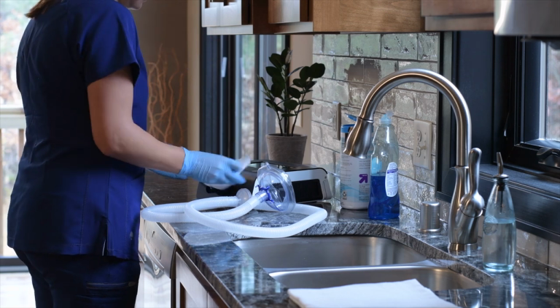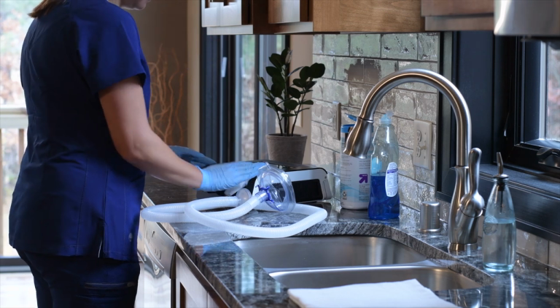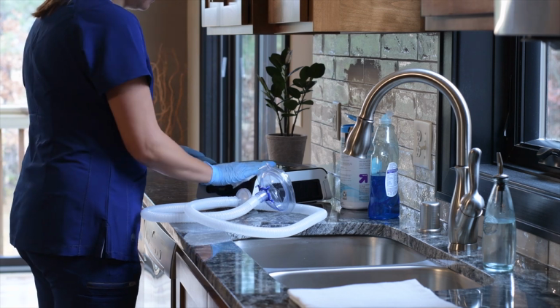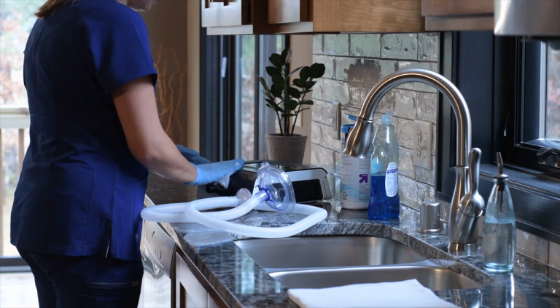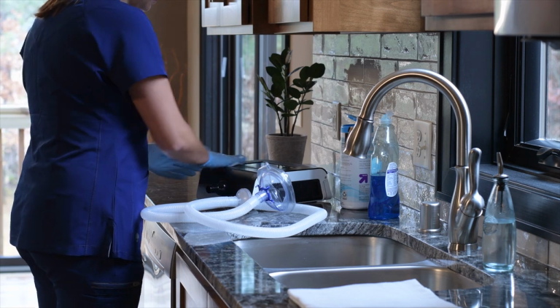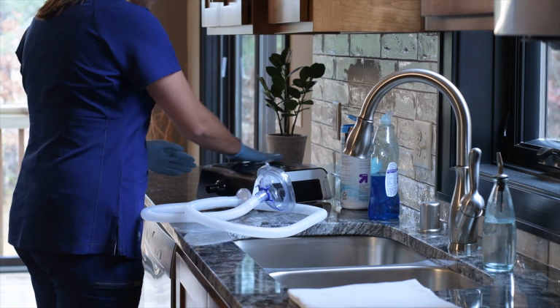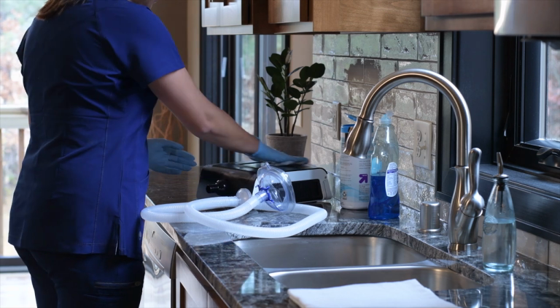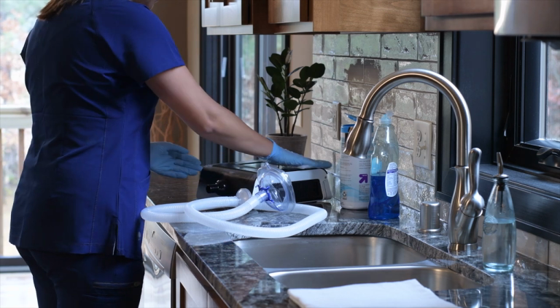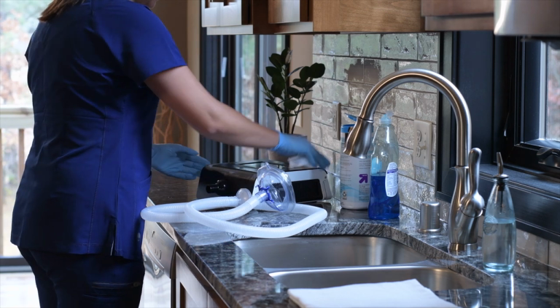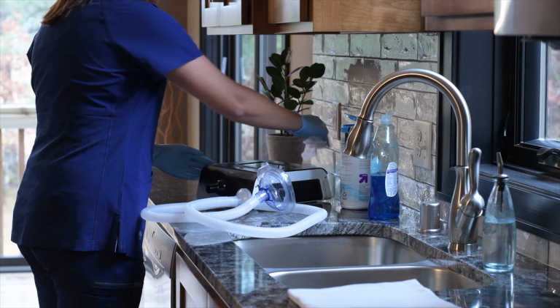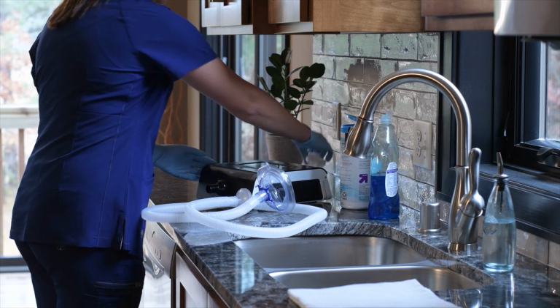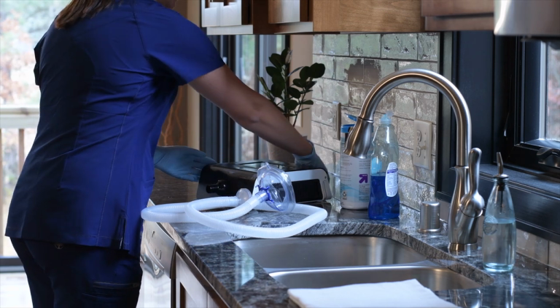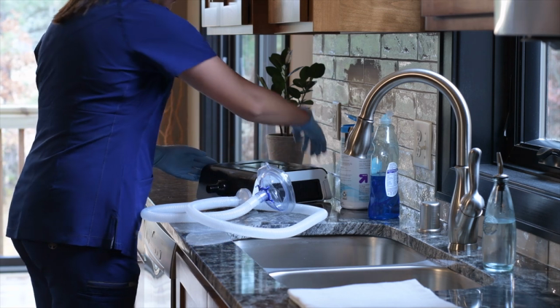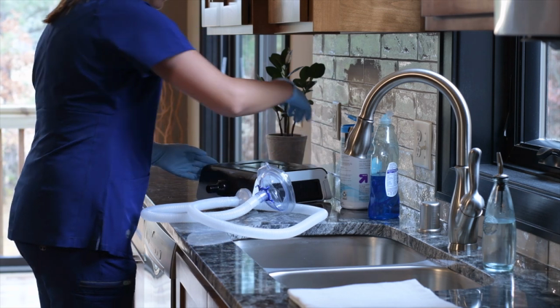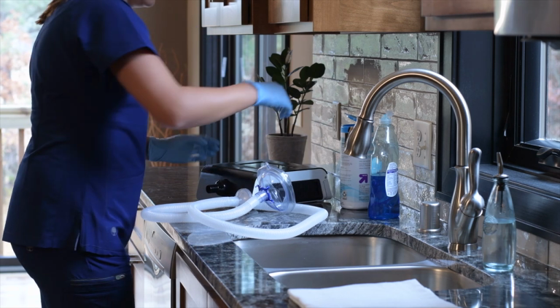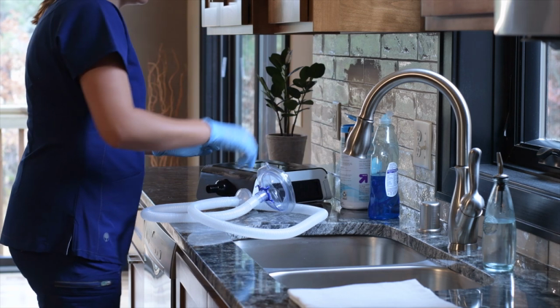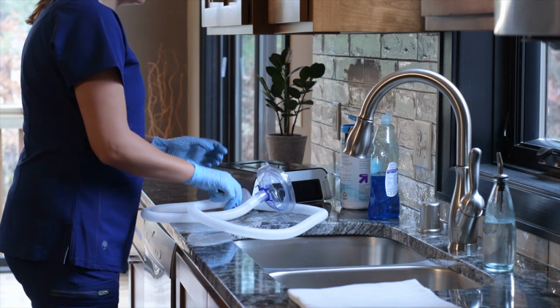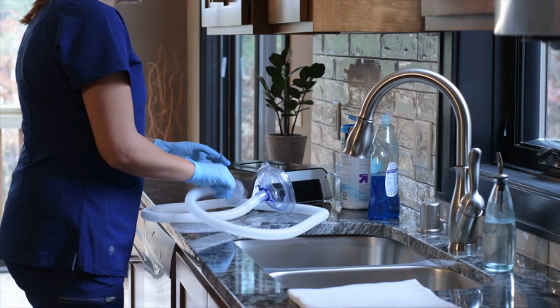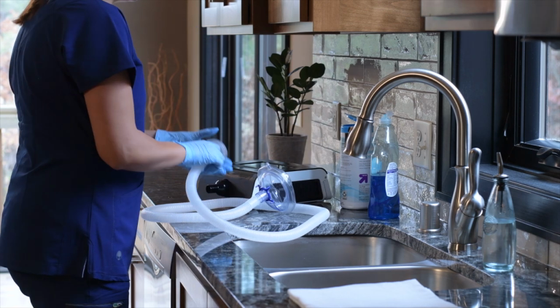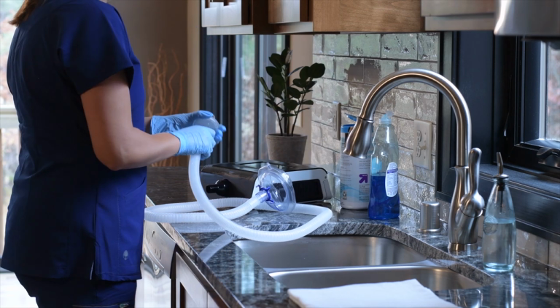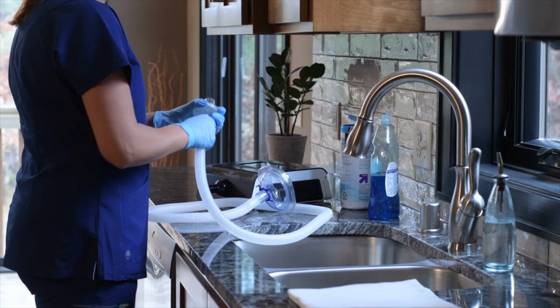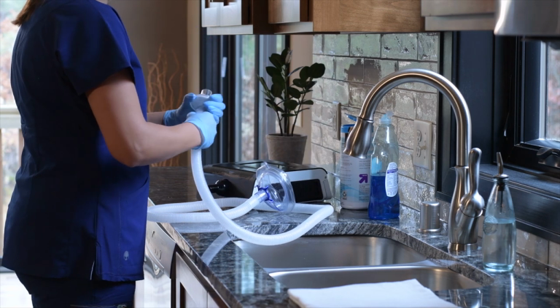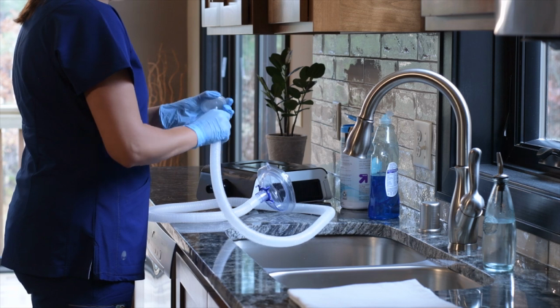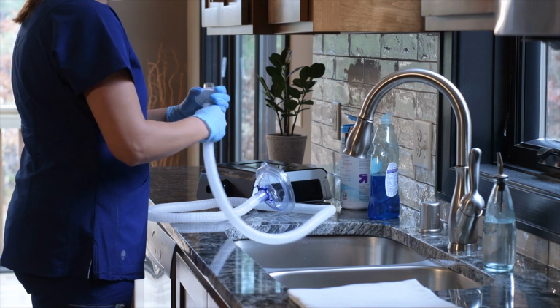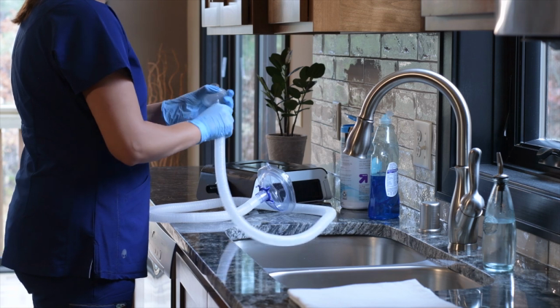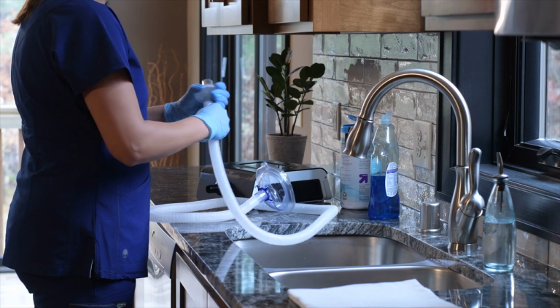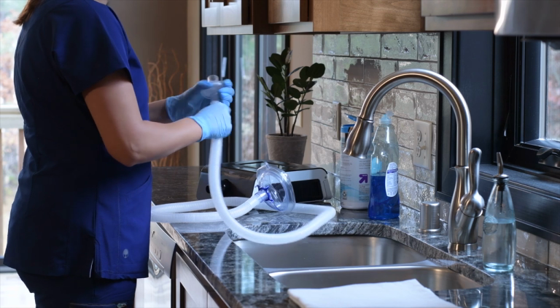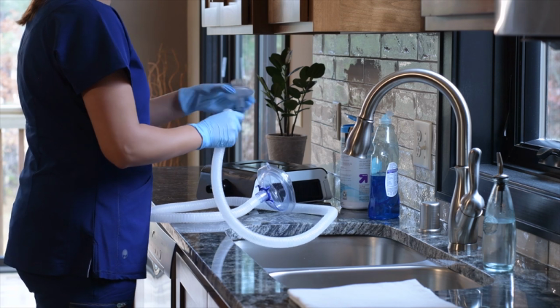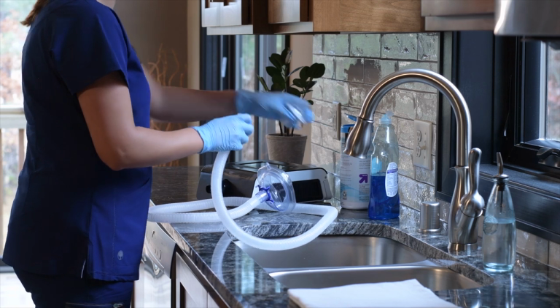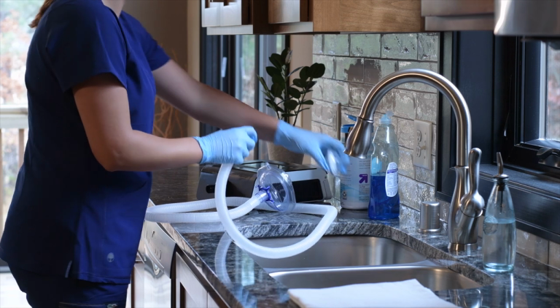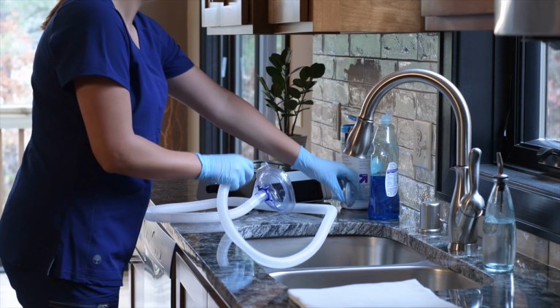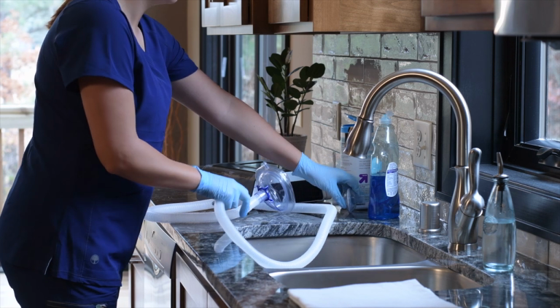Wipe the device with a cleaning towelette or damp cloth. Do not spray water or cleaner onto the device.